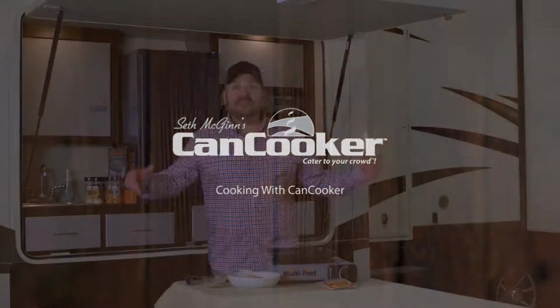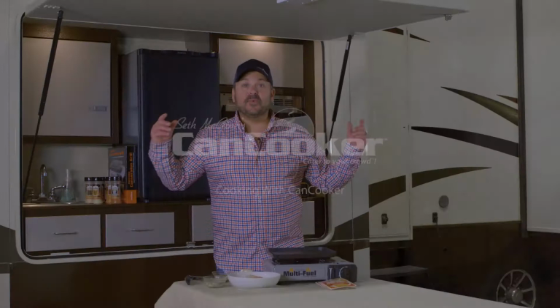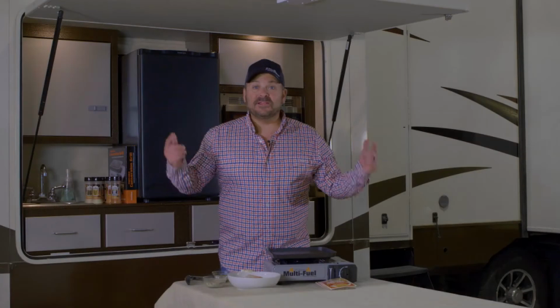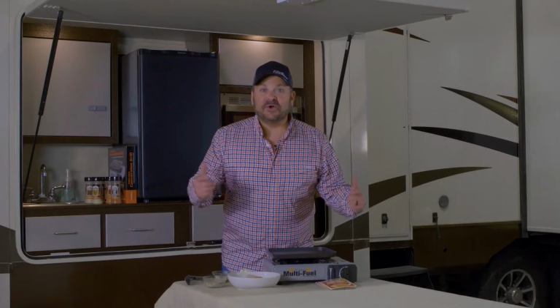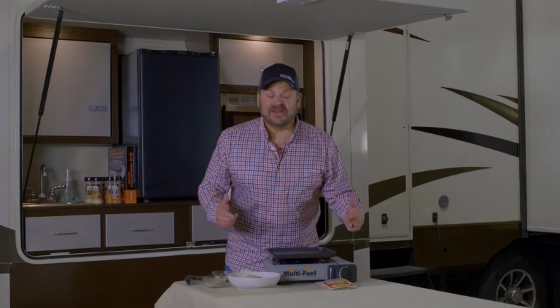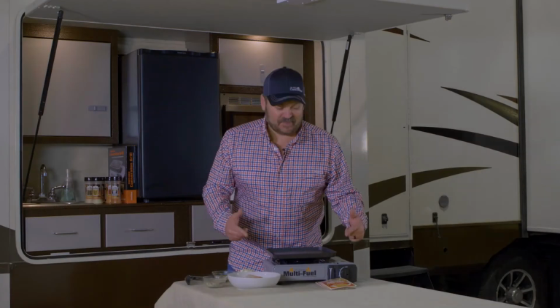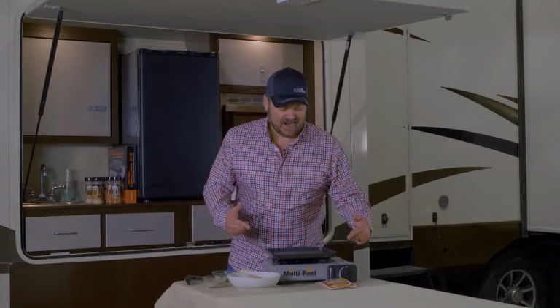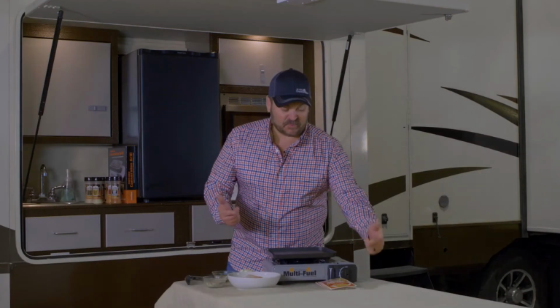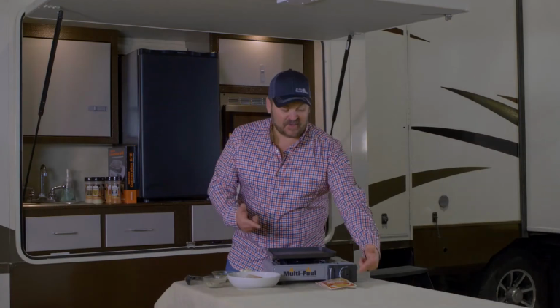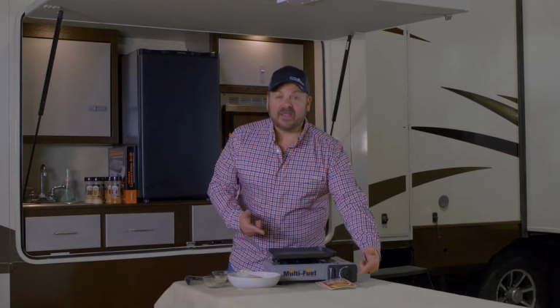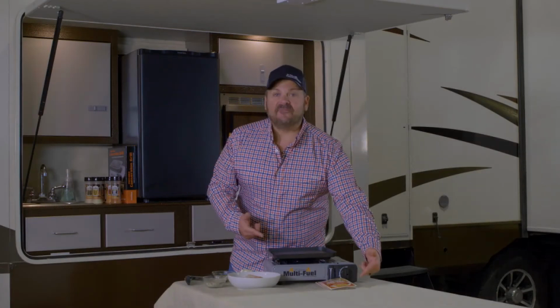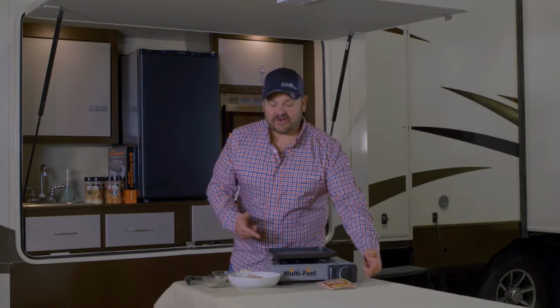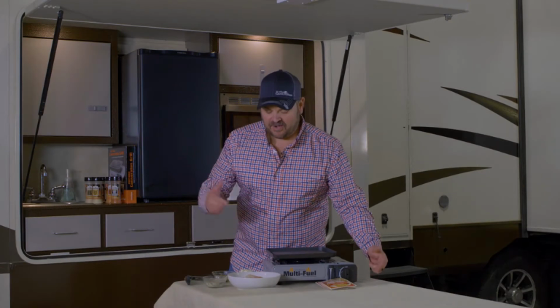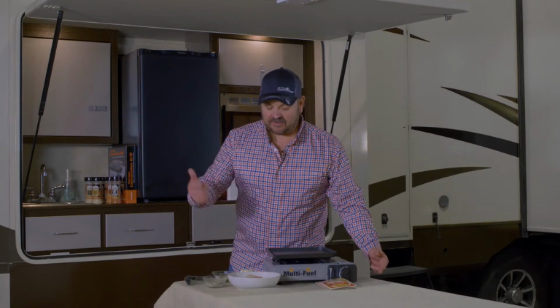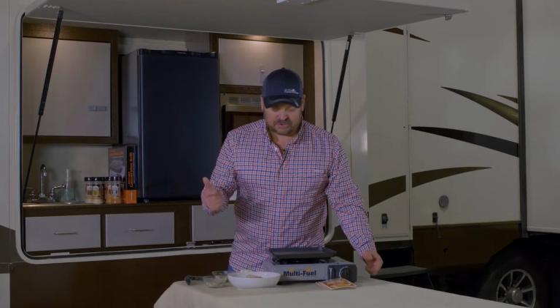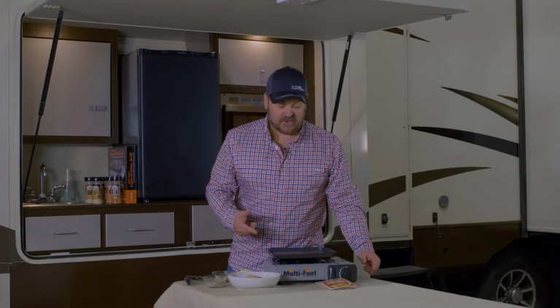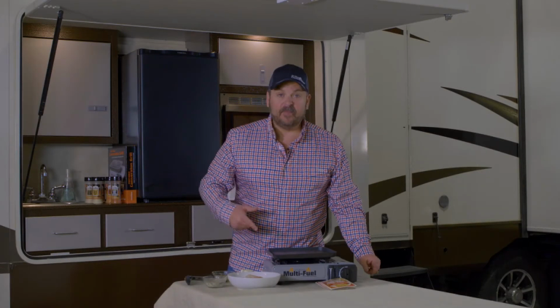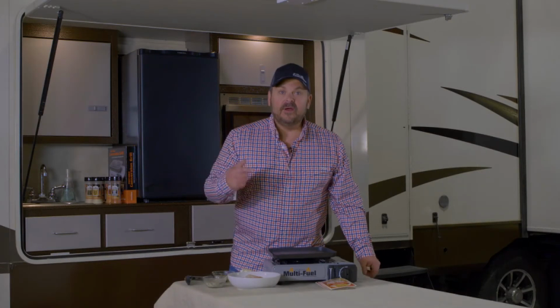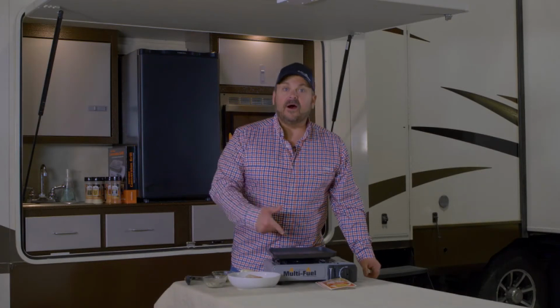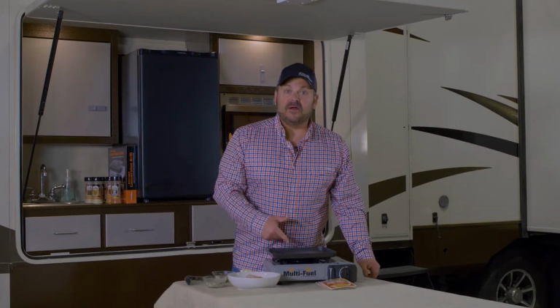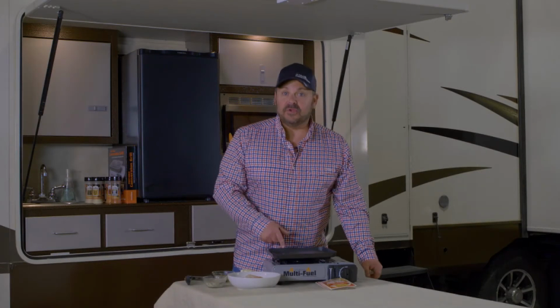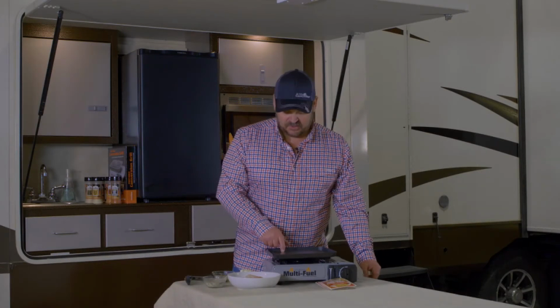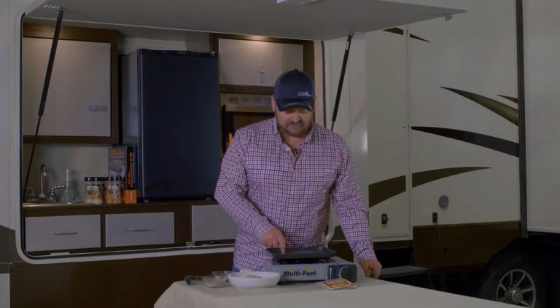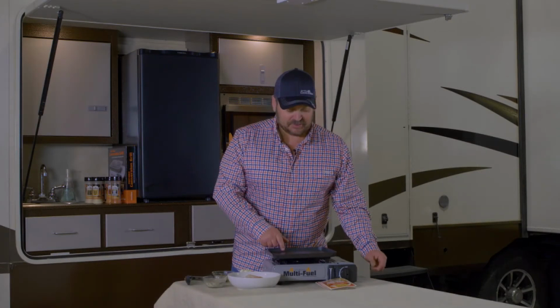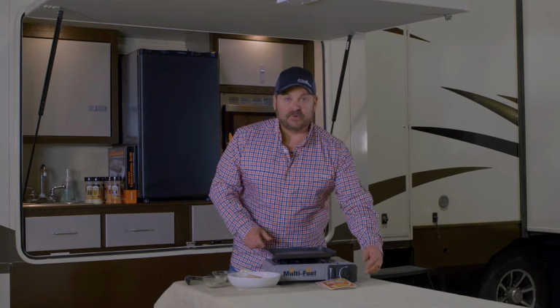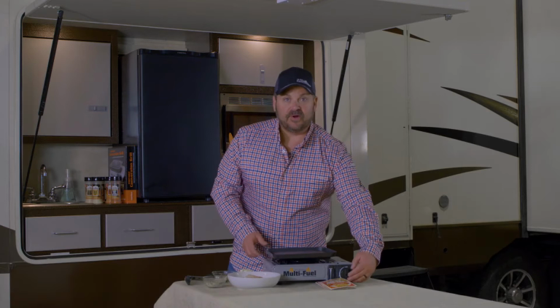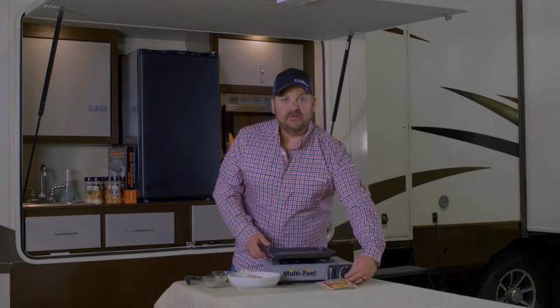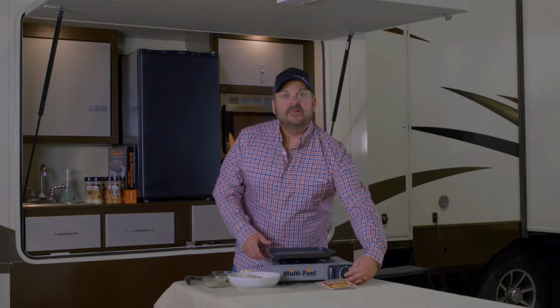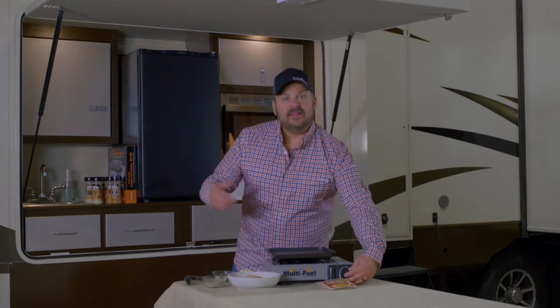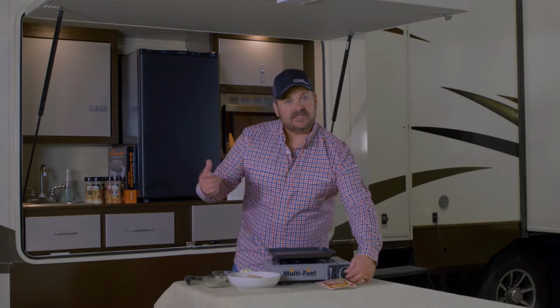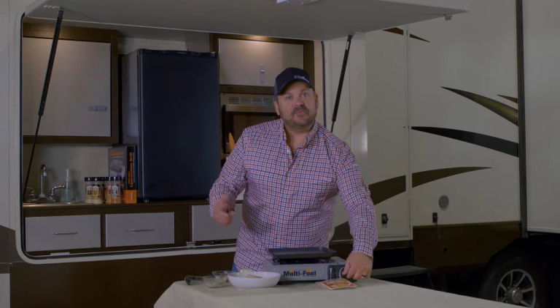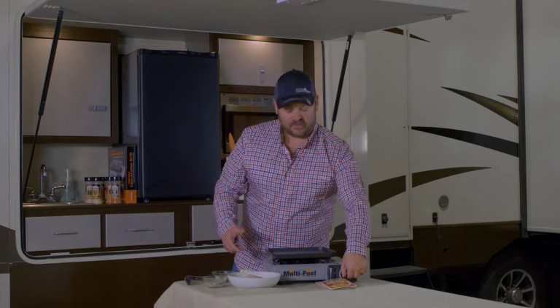We're gonna turn it up a notch. We're gonna make firecracker shrimp on the new conversion griddle. Let's get rolling.